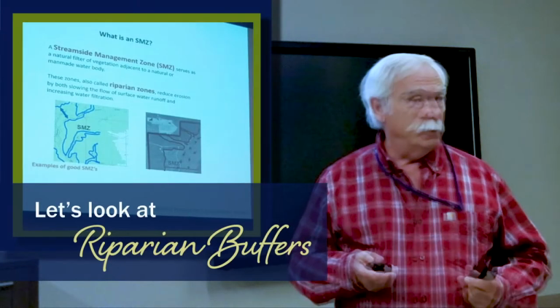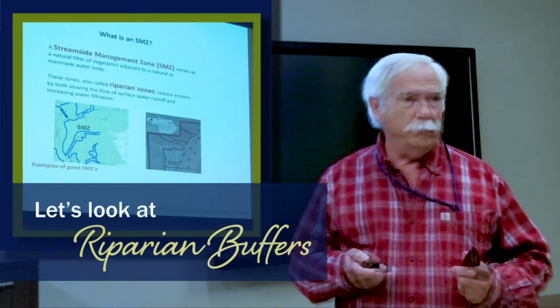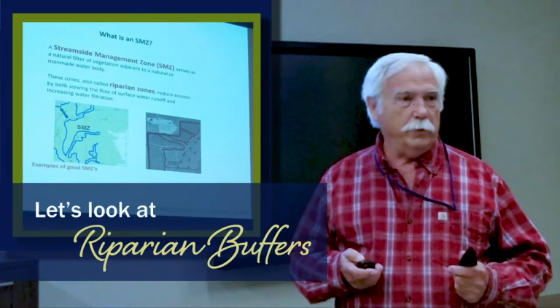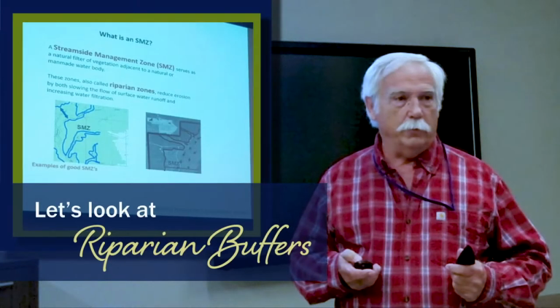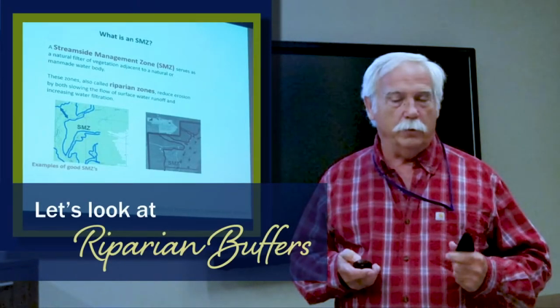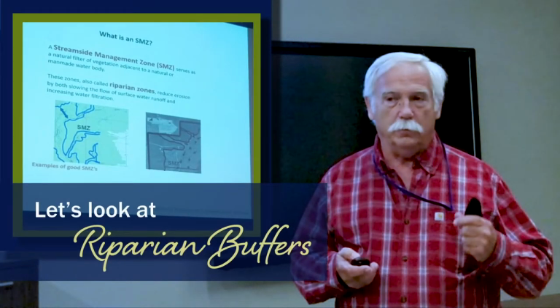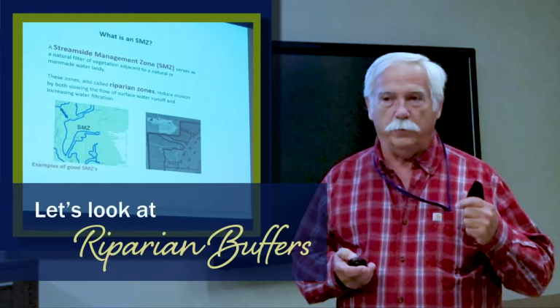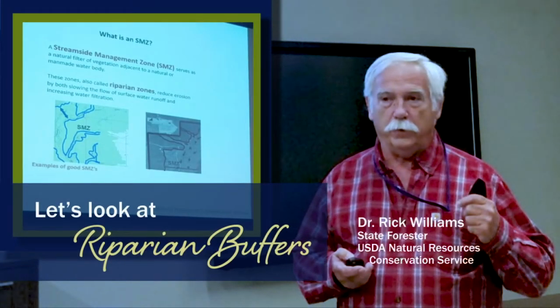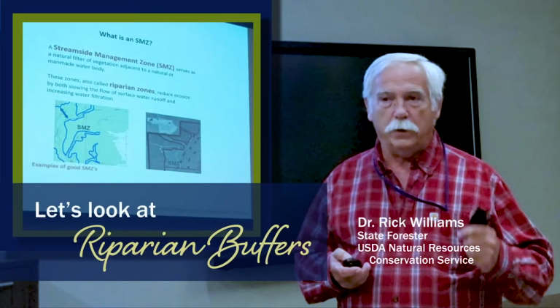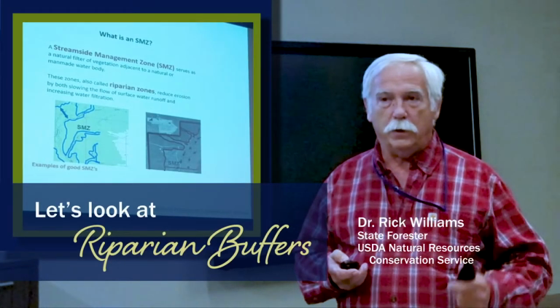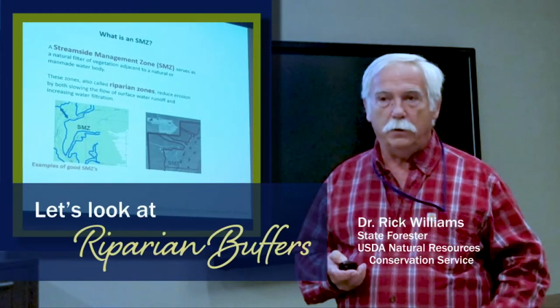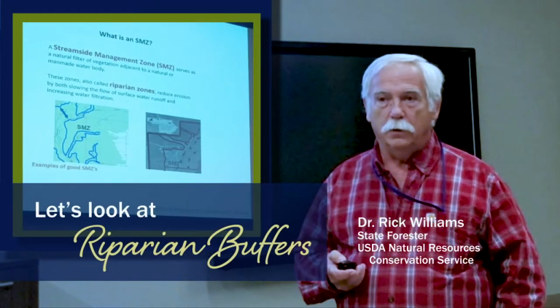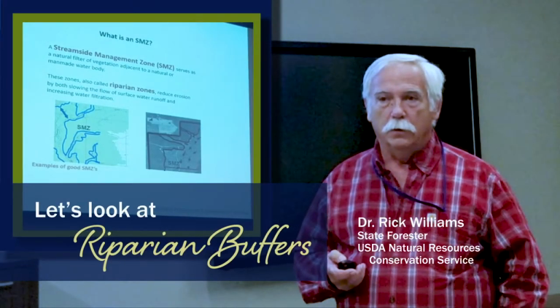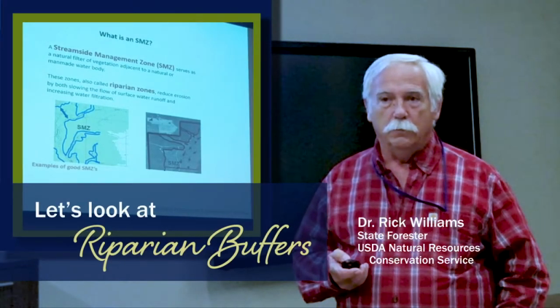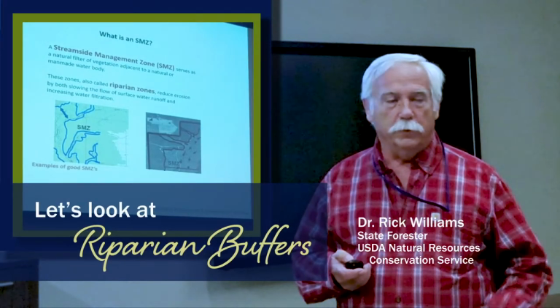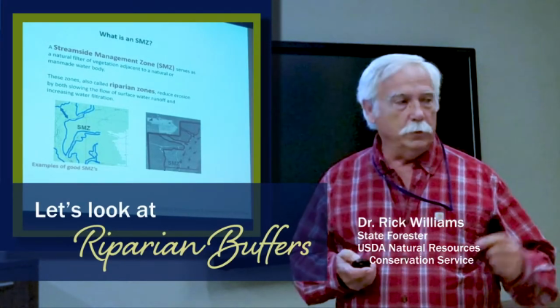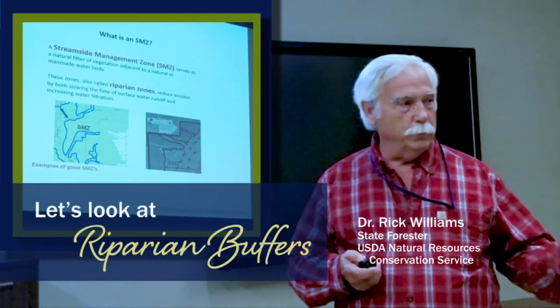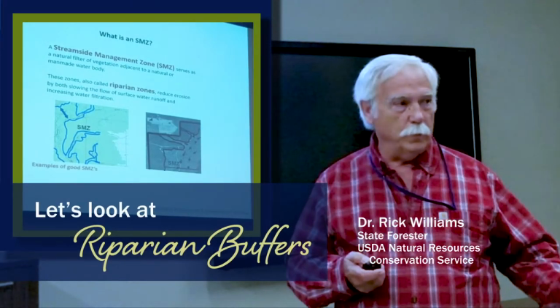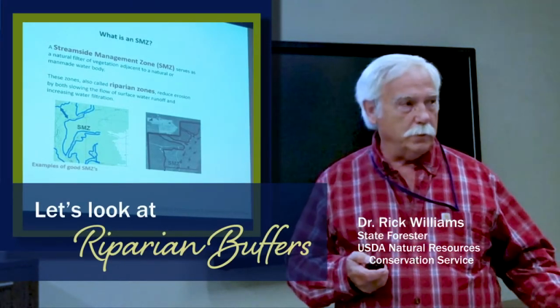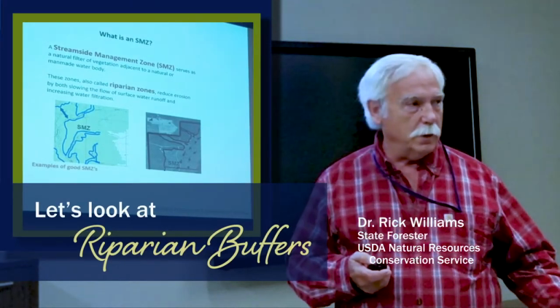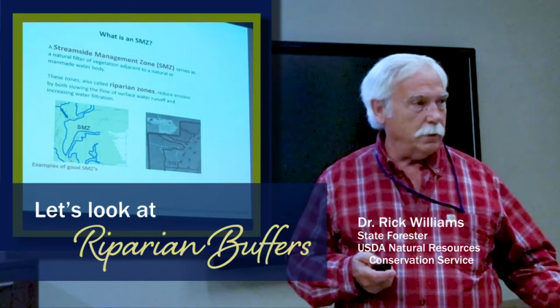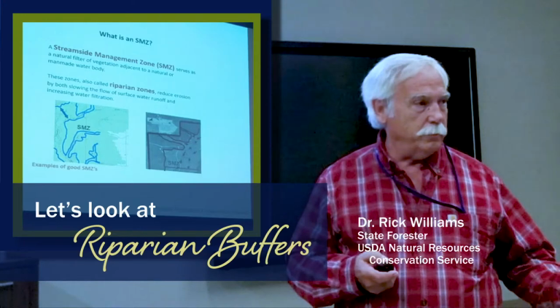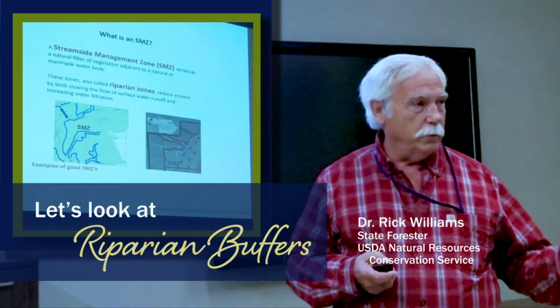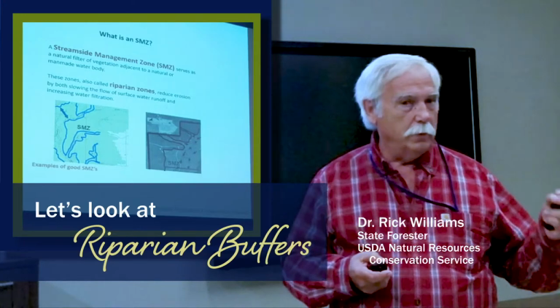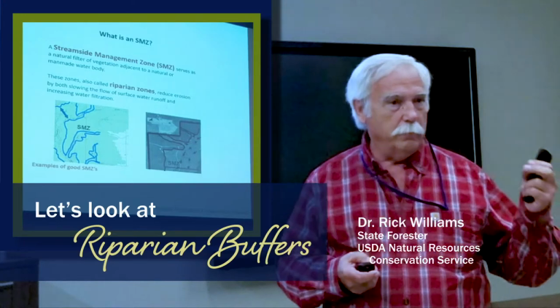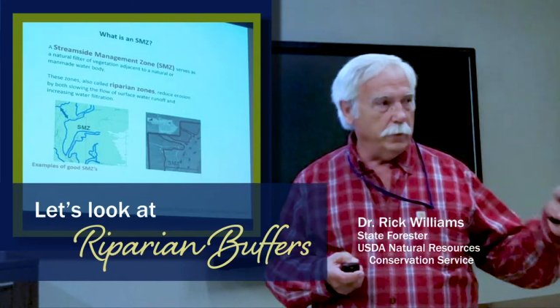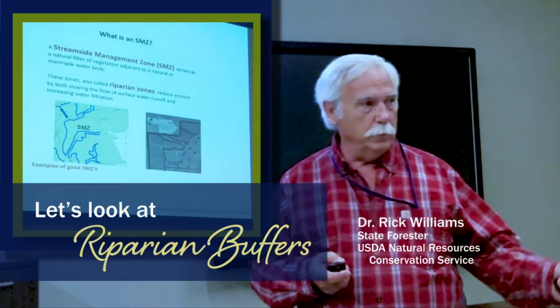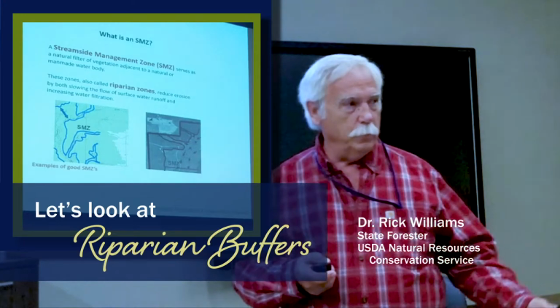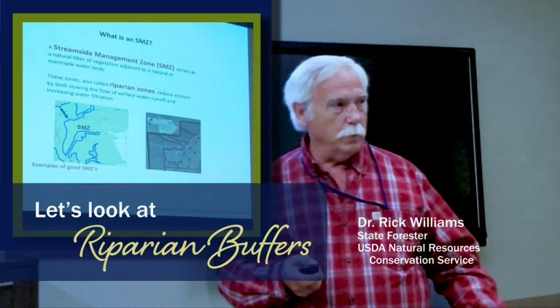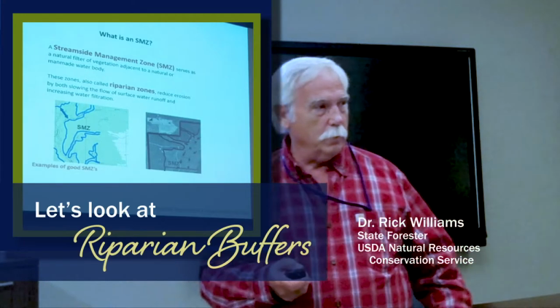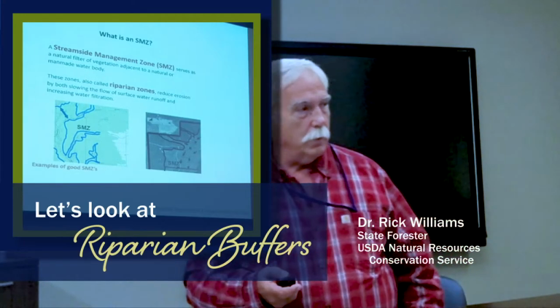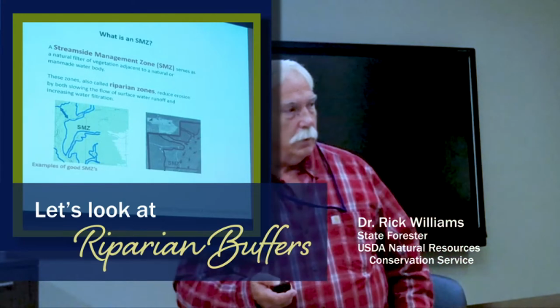Very critical, very key, very good for wildlife, very good for water quality.